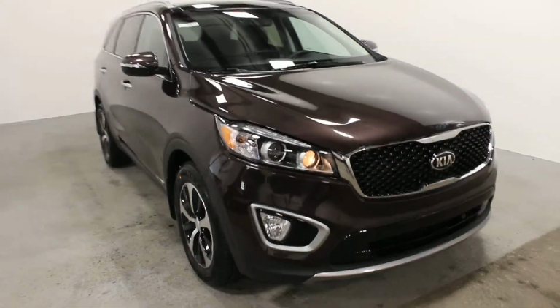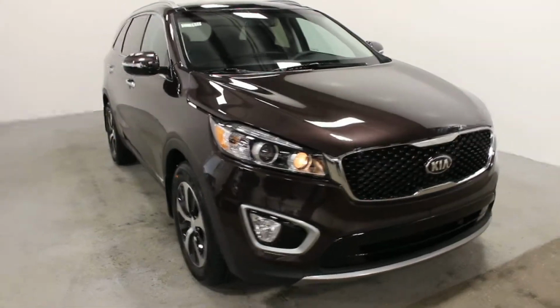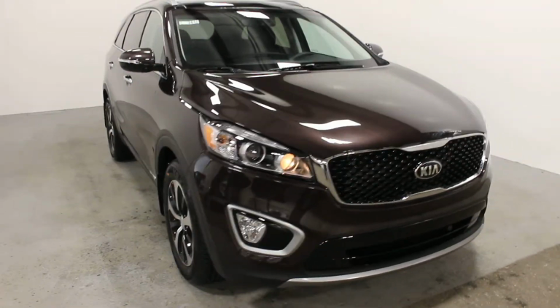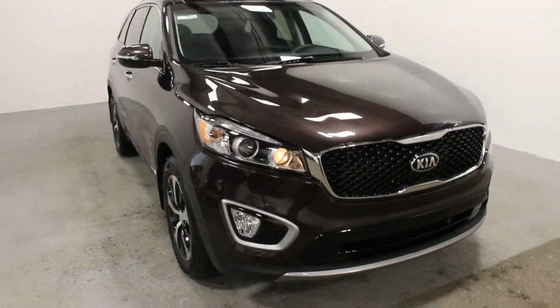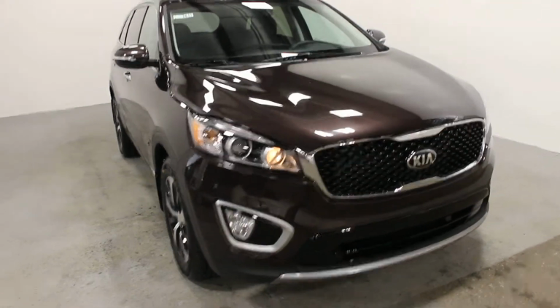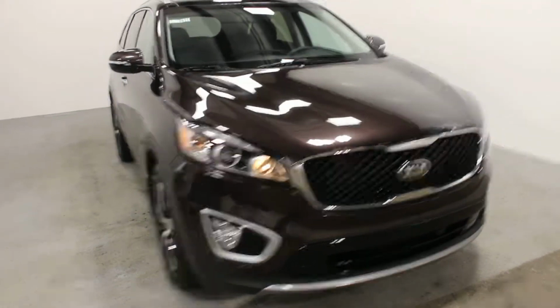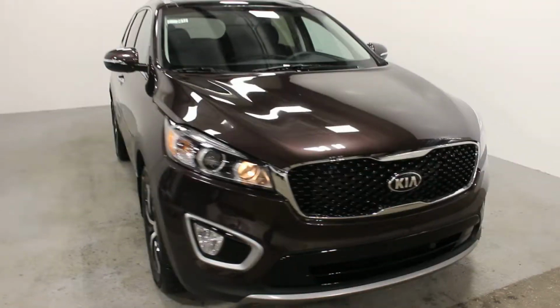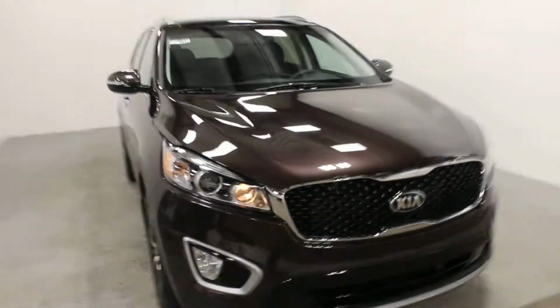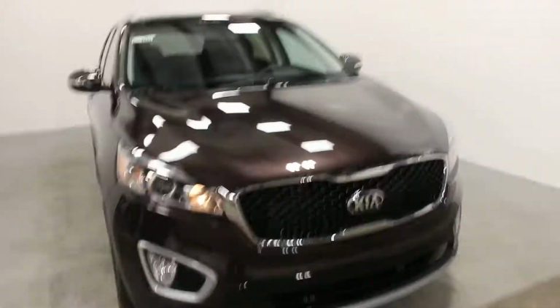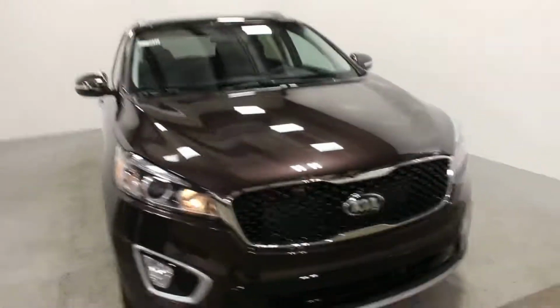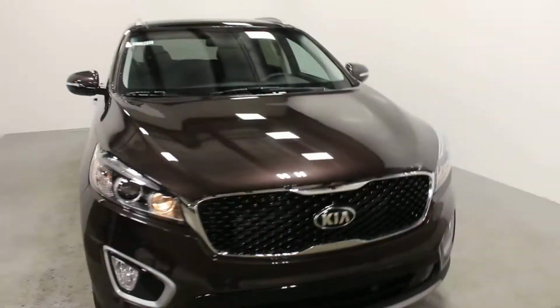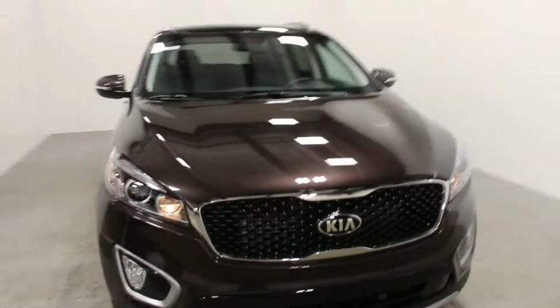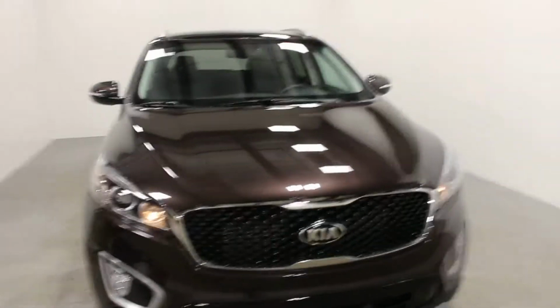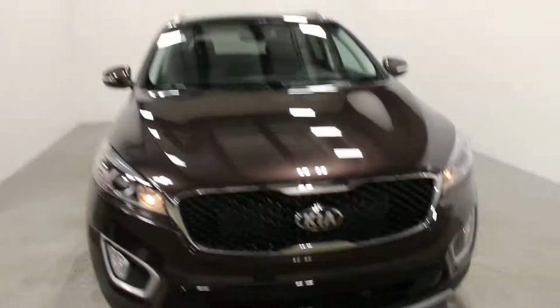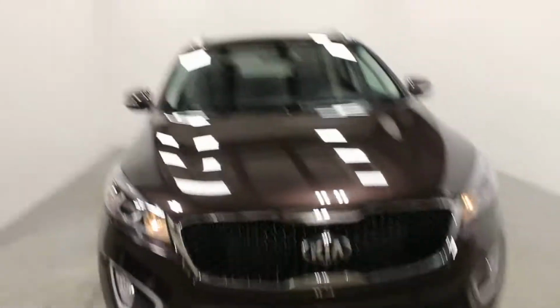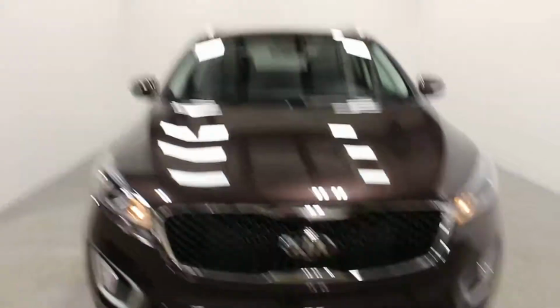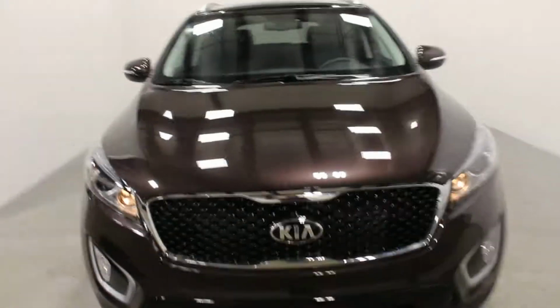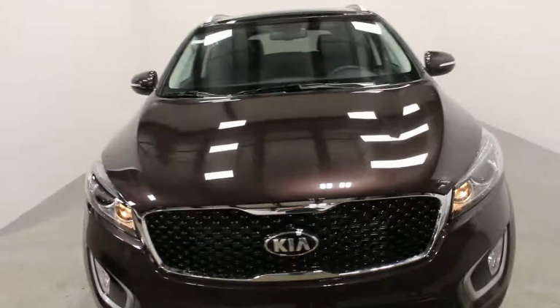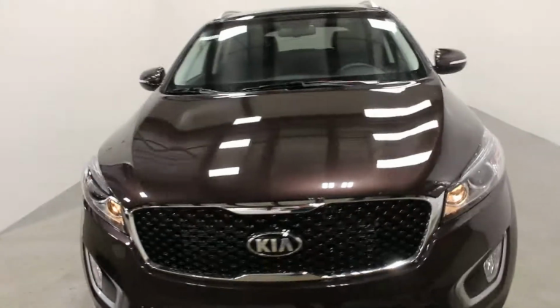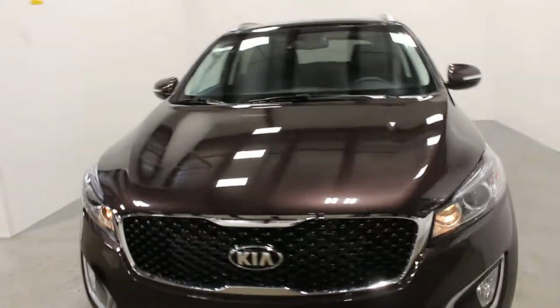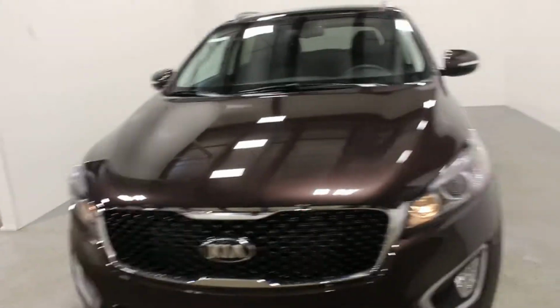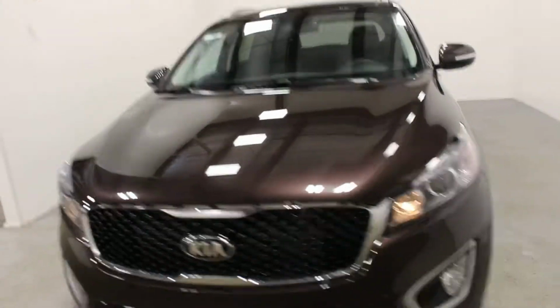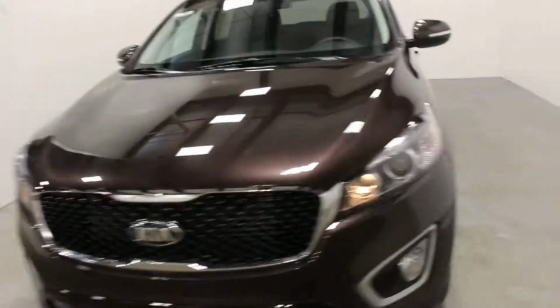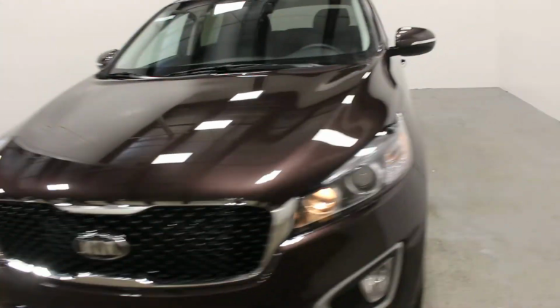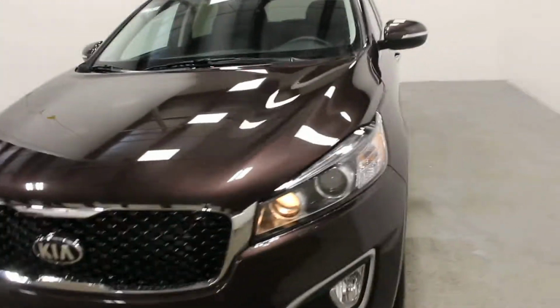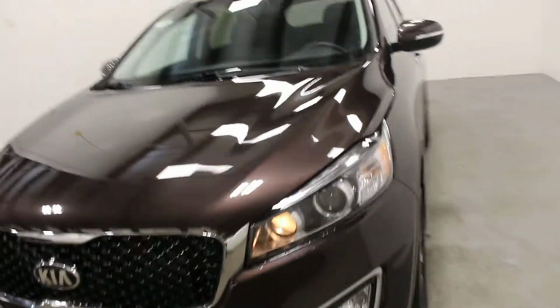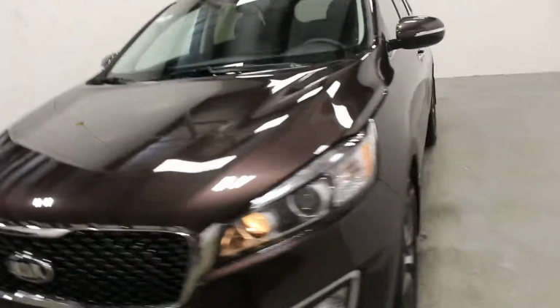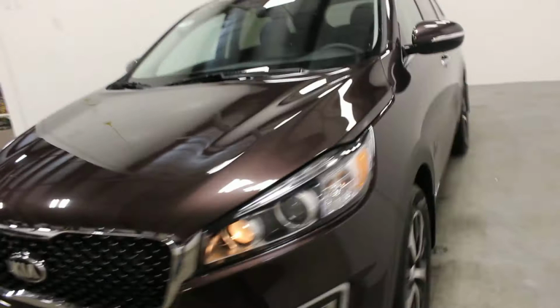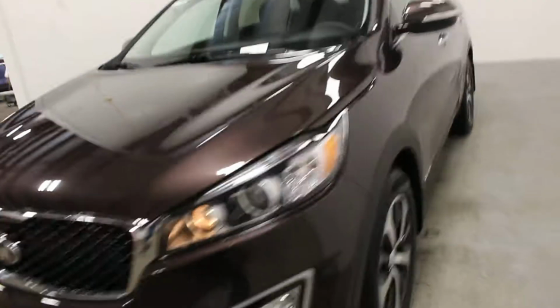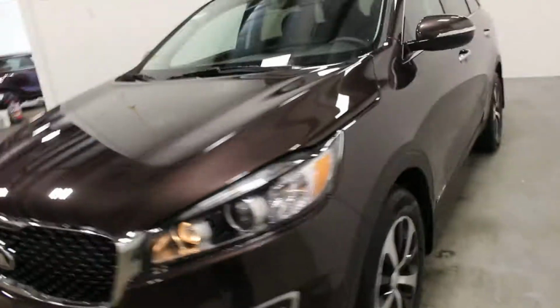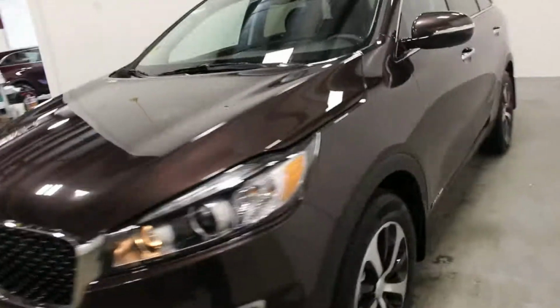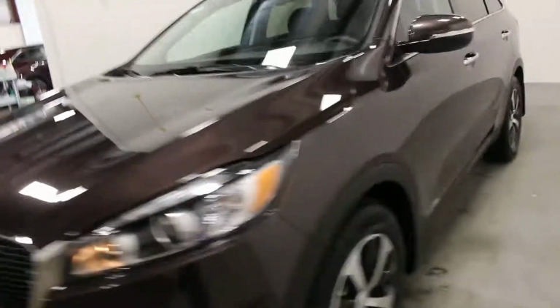Hi there, it's Adam from Keyorkan Kia. This is our 2018 Kia Sorento.